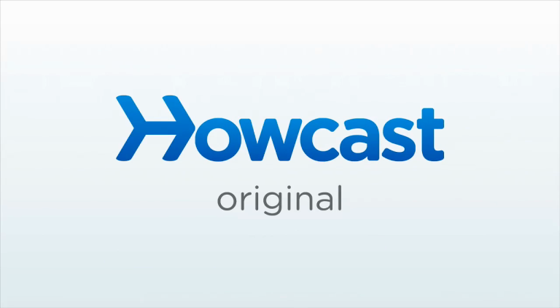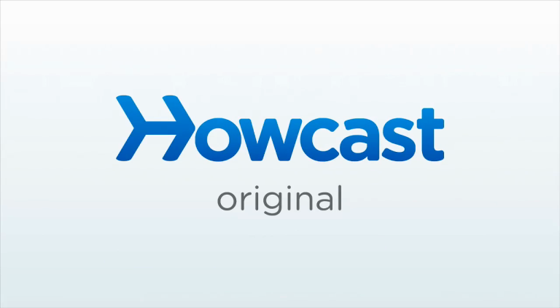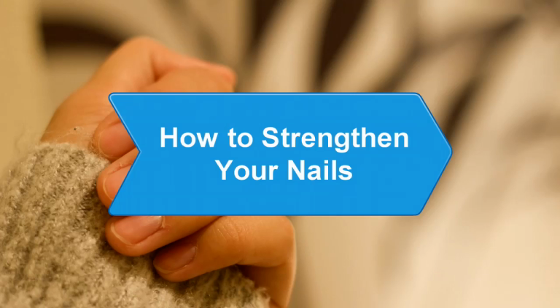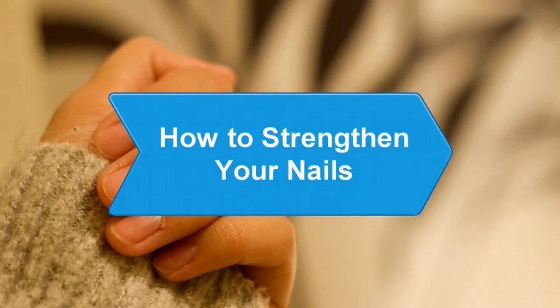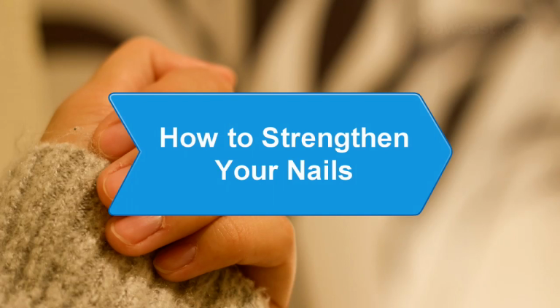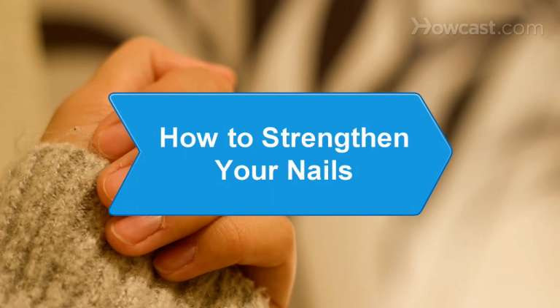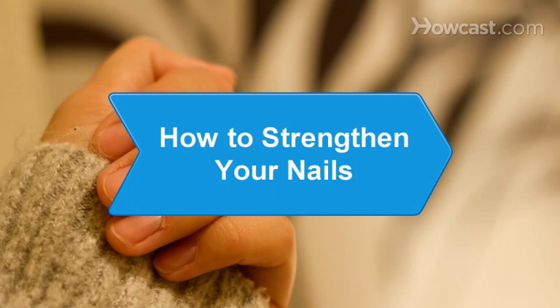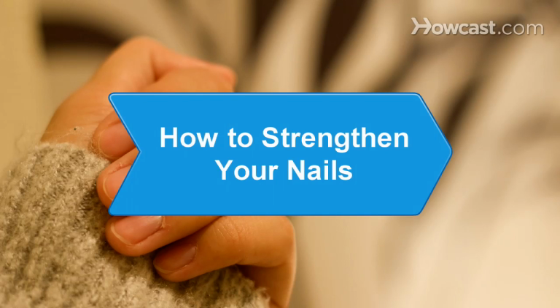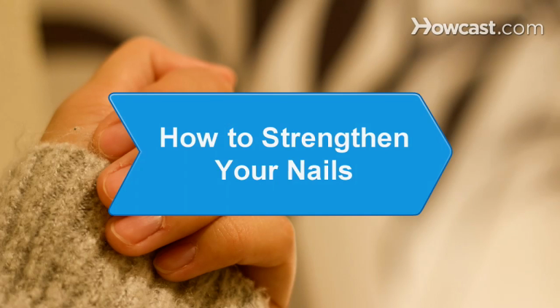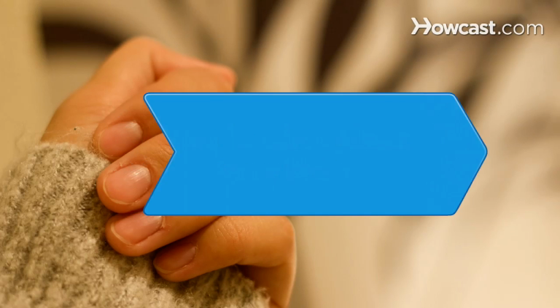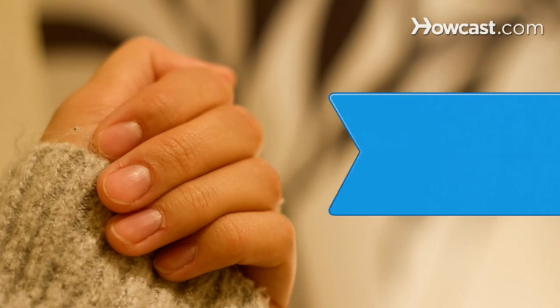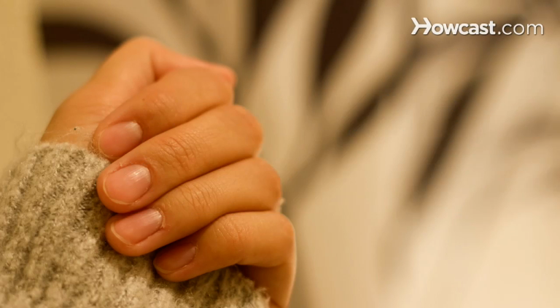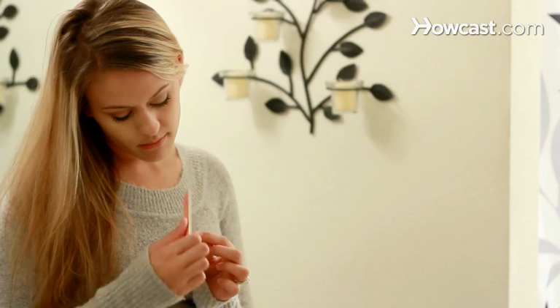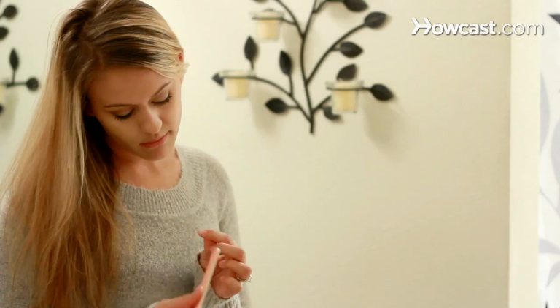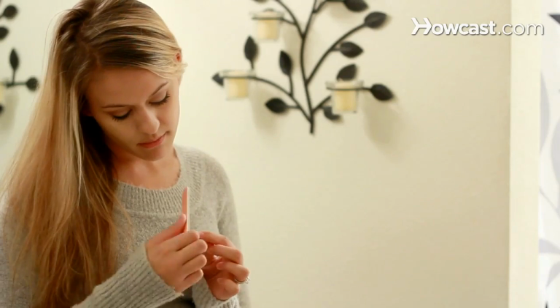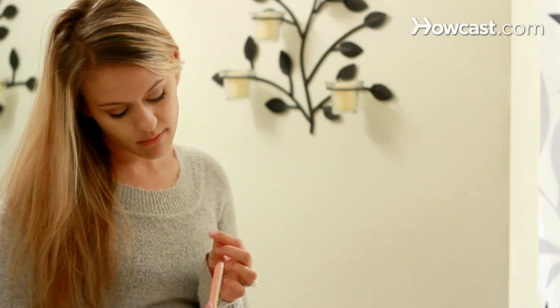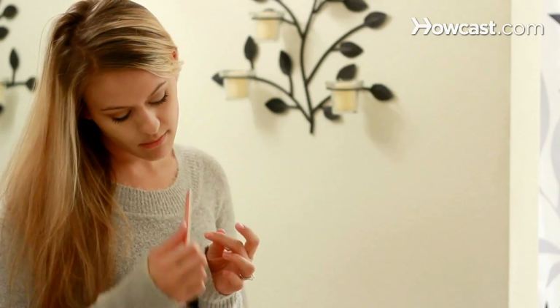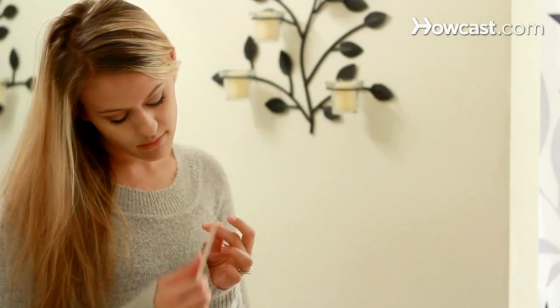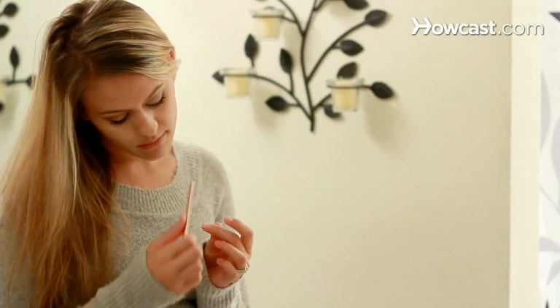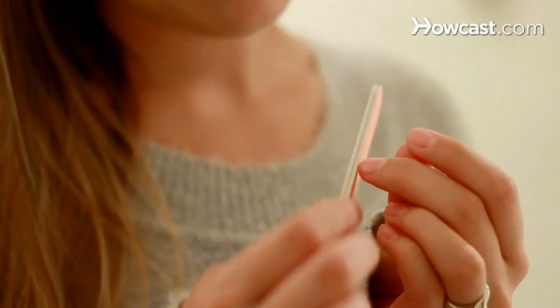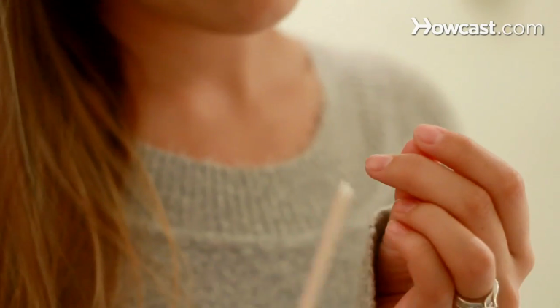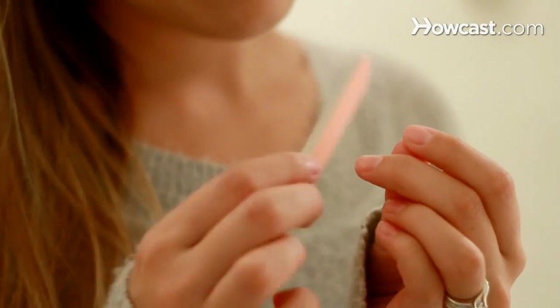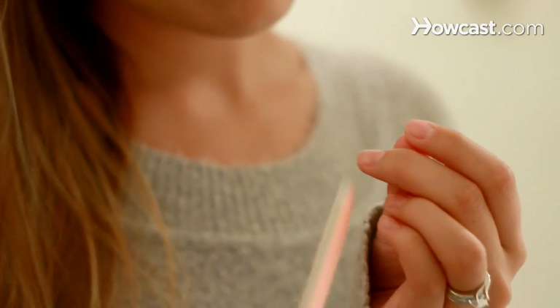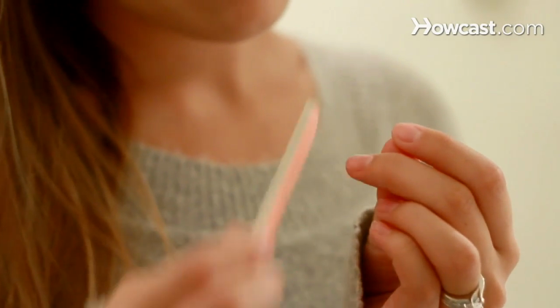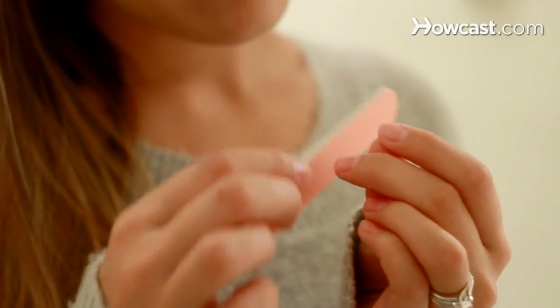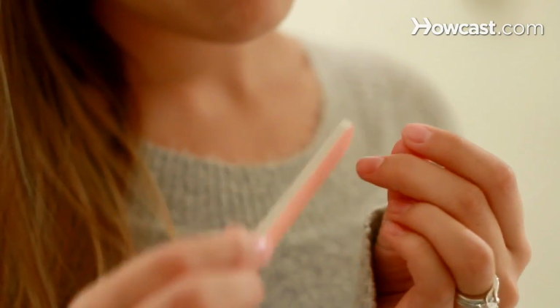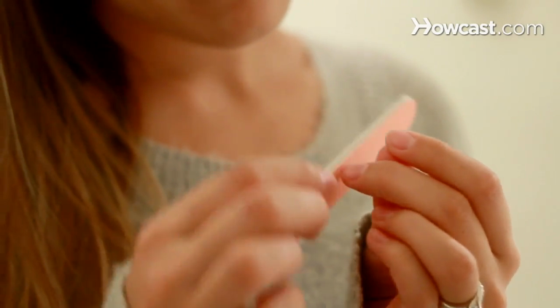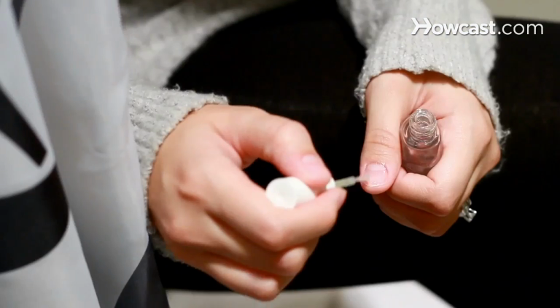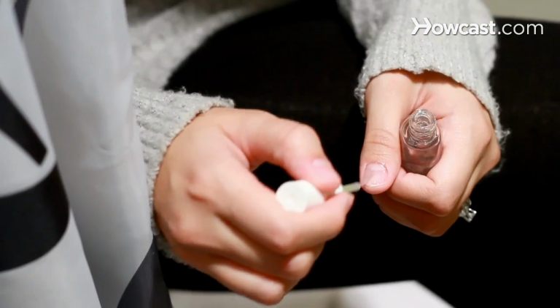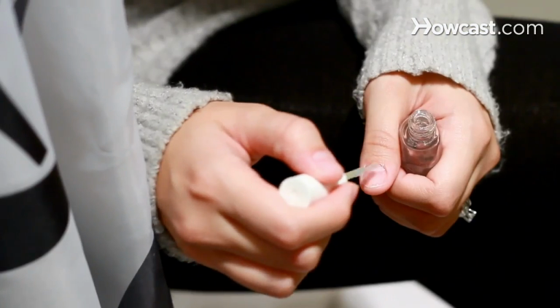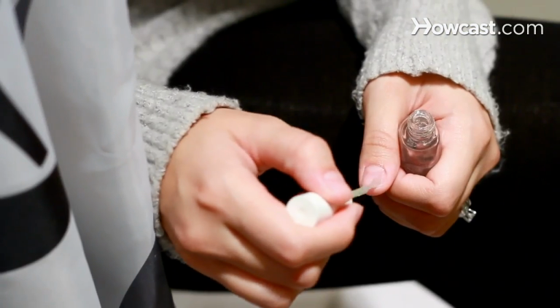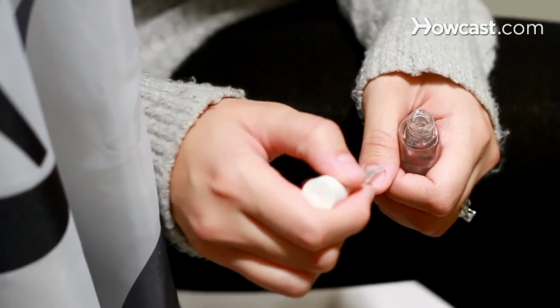How to Strengthen Your Nails. Nails are great to show off. Keep them strong and healthy with these useful tips.